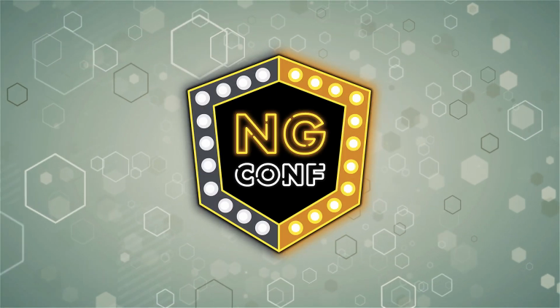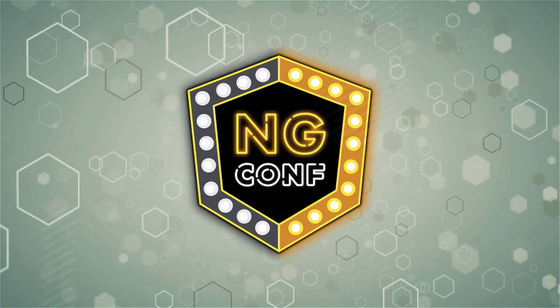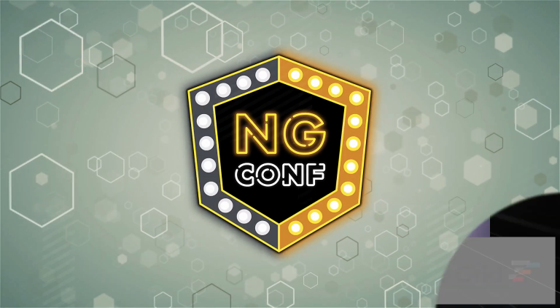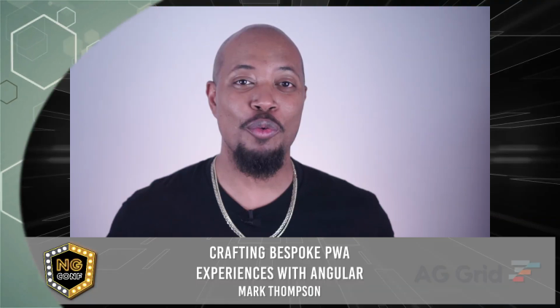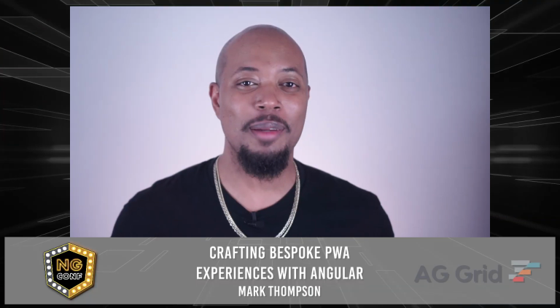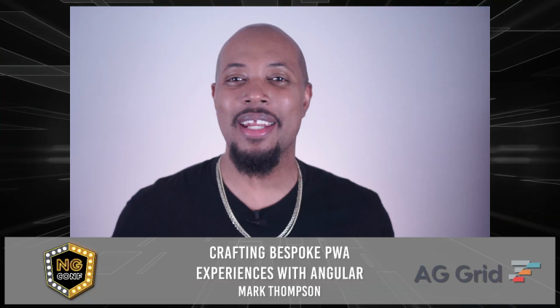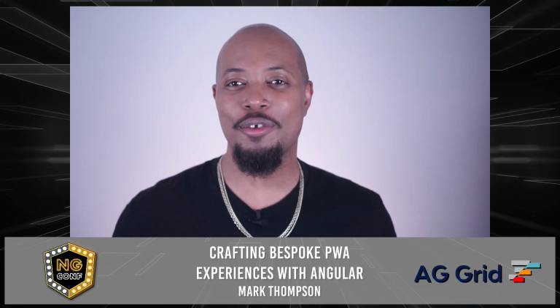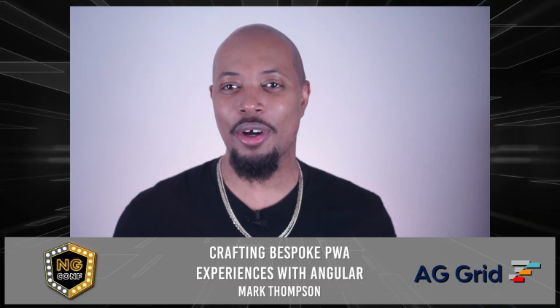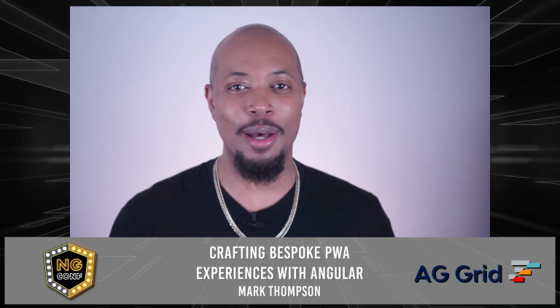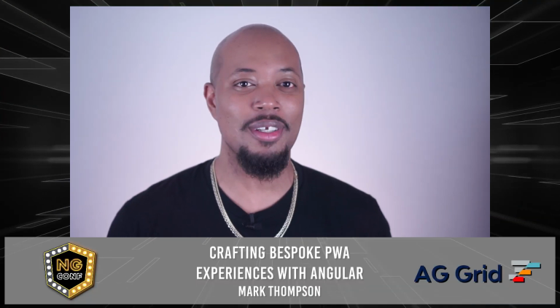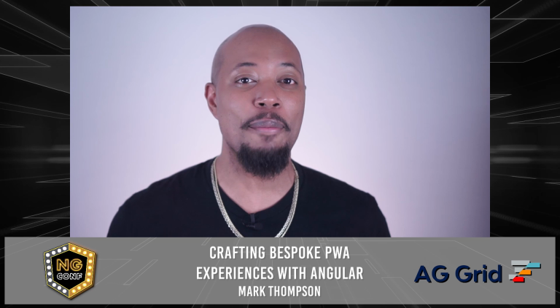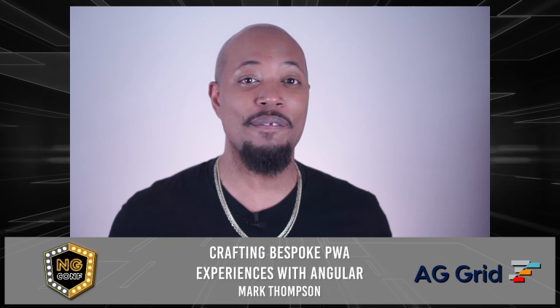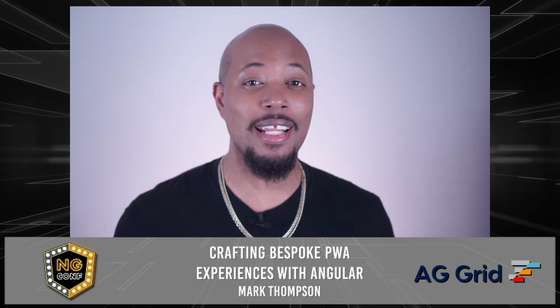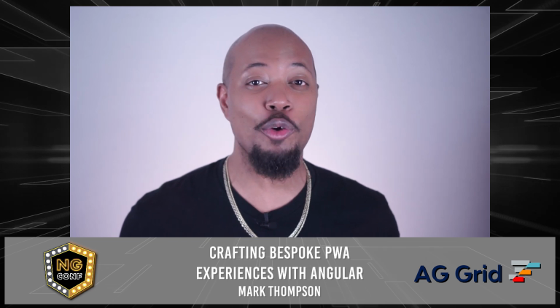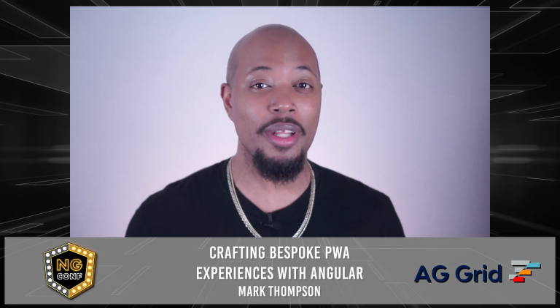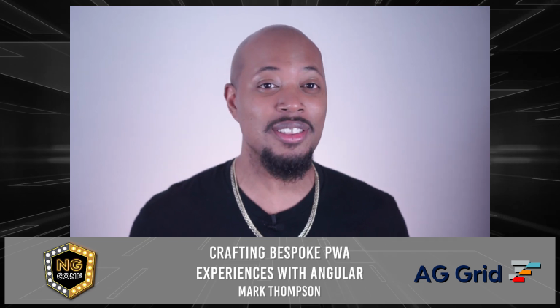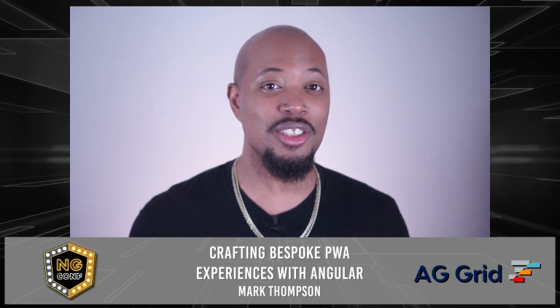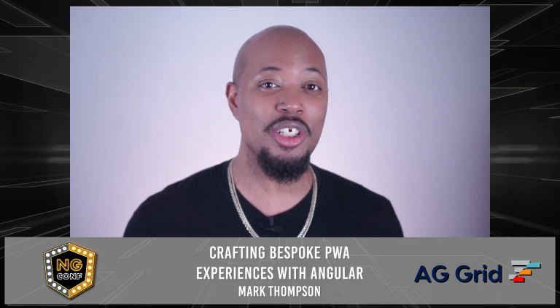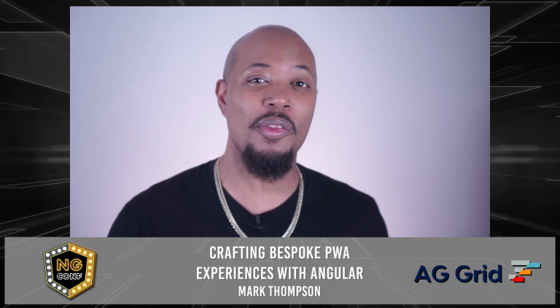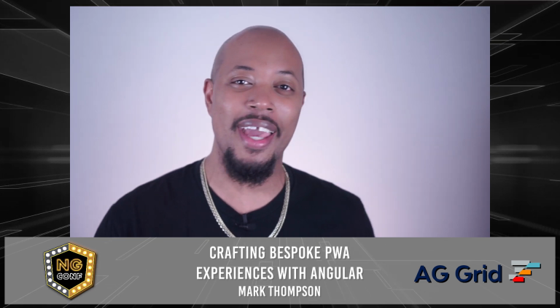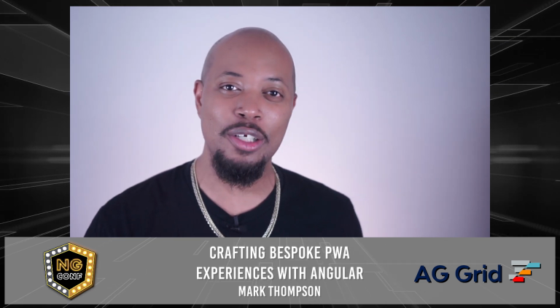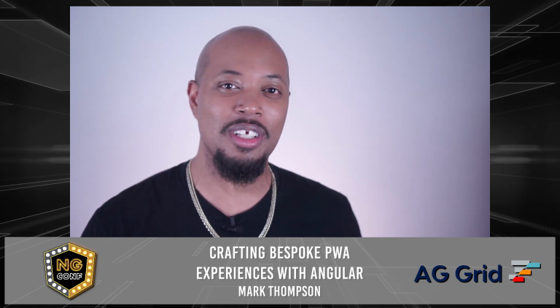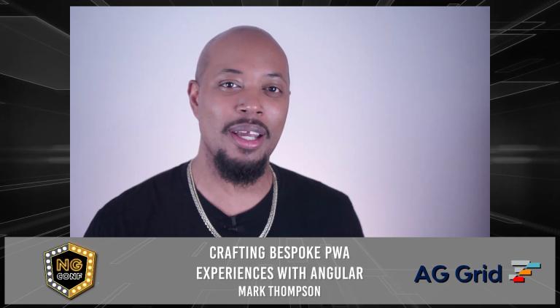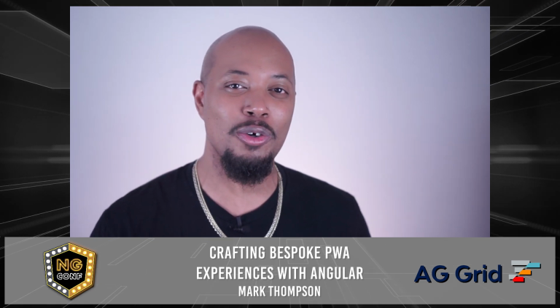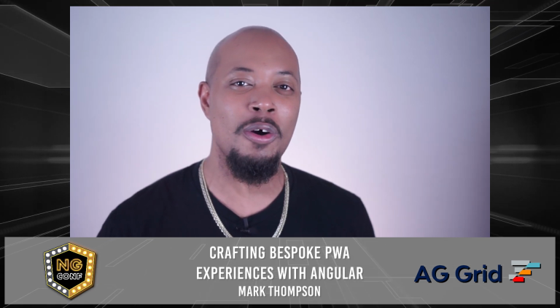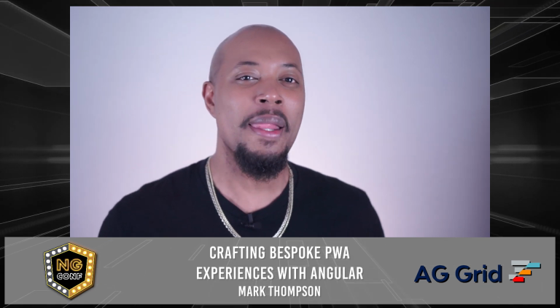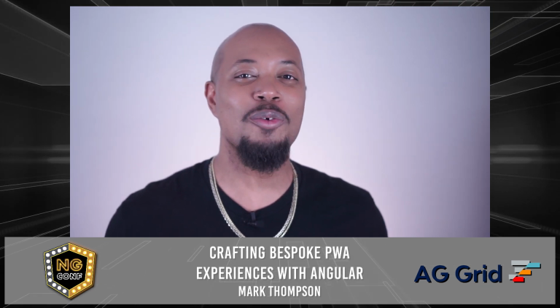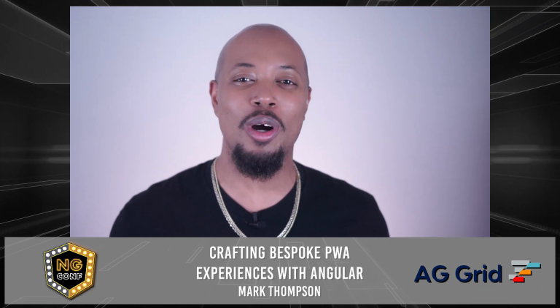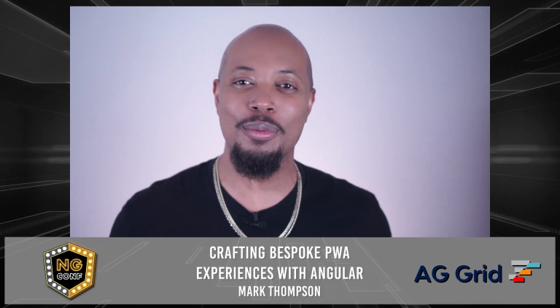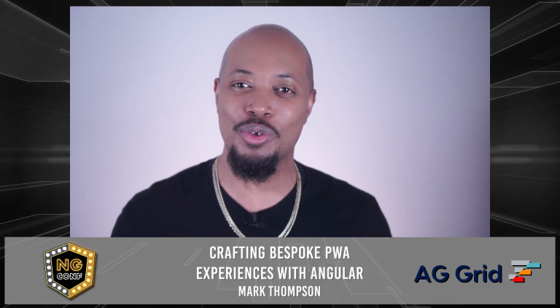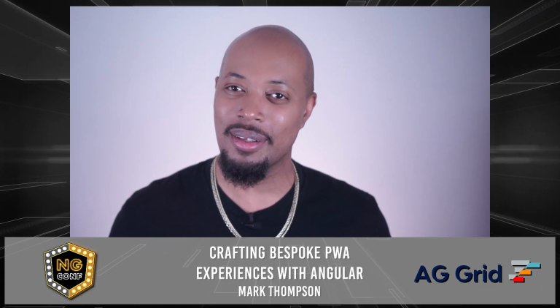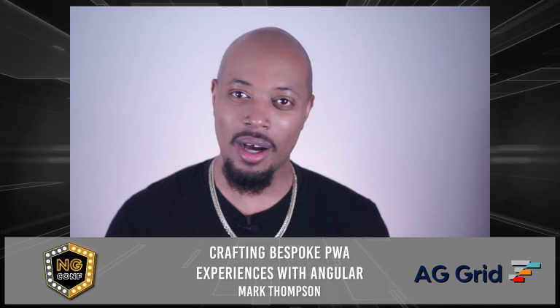Hi everyone, my name is Mark Thompson. I'm a developer relations engineer on the Angular team at Google, and welcome to my talk.